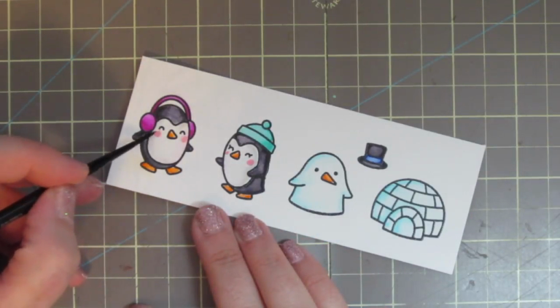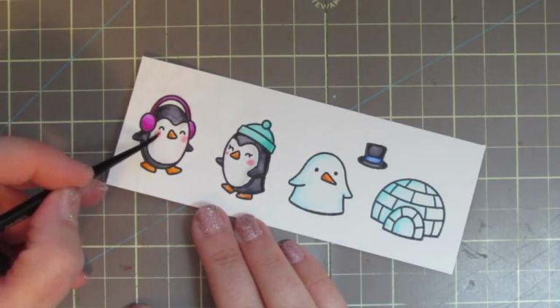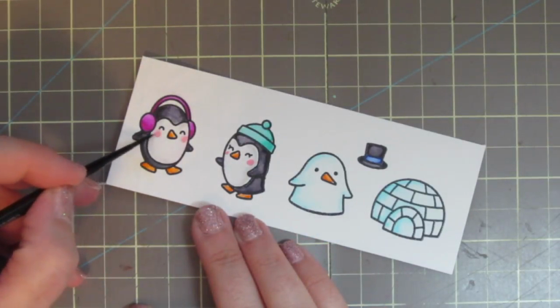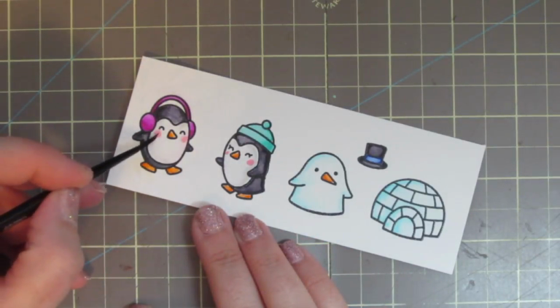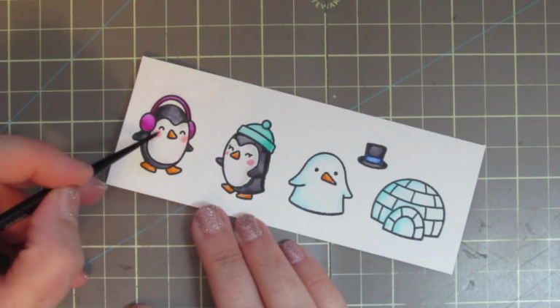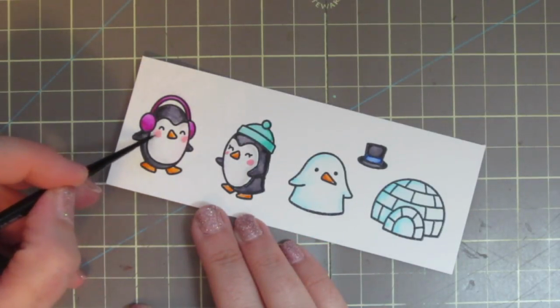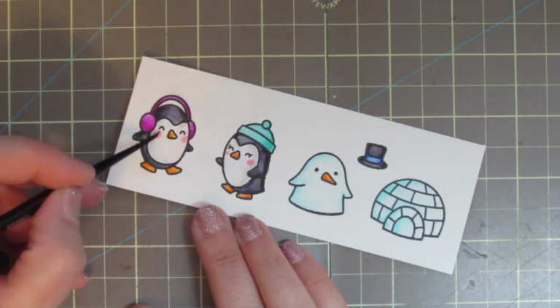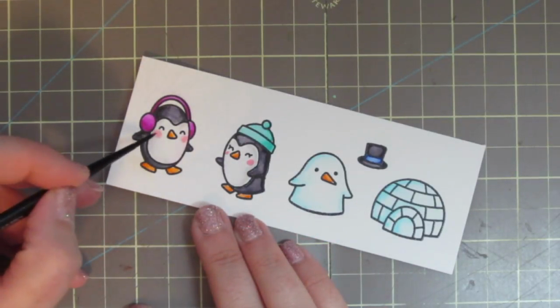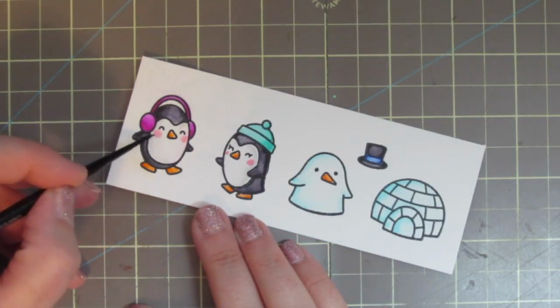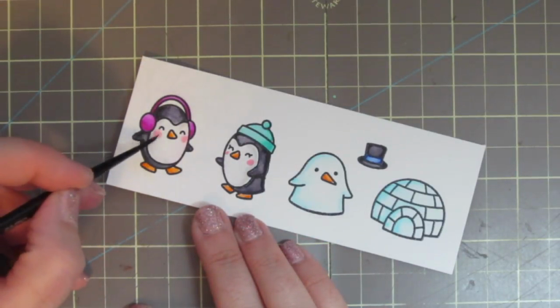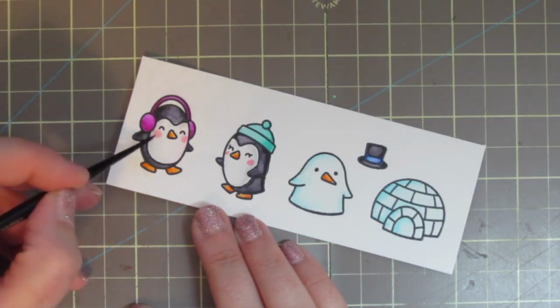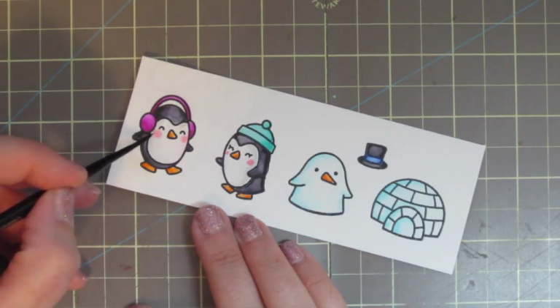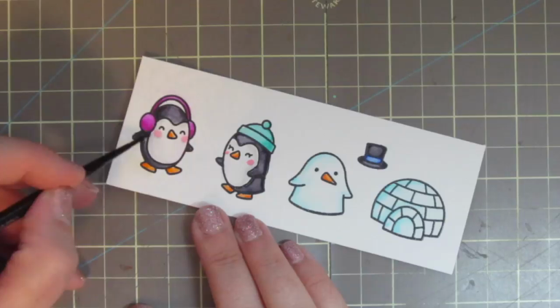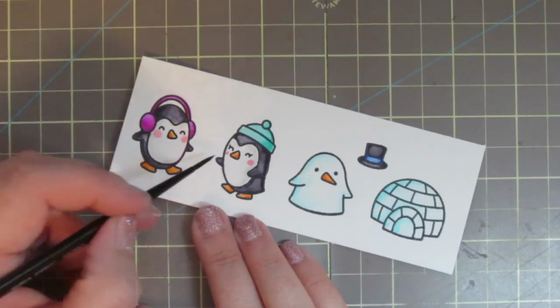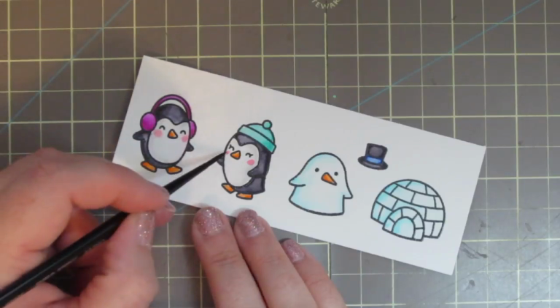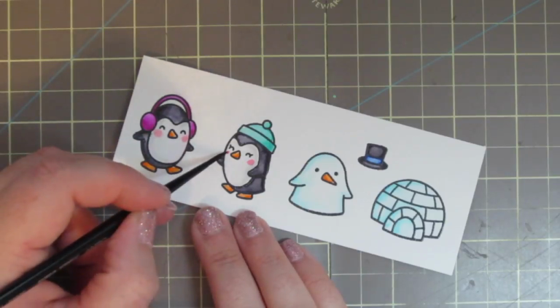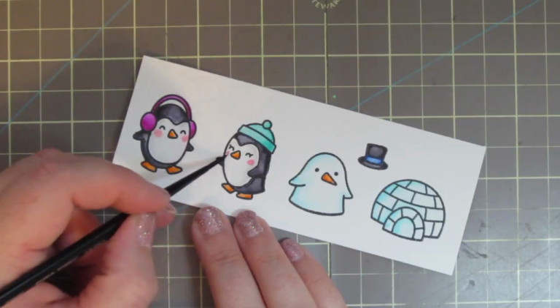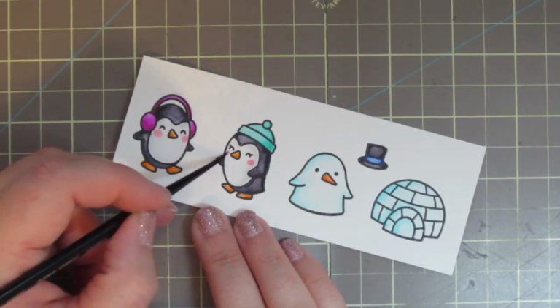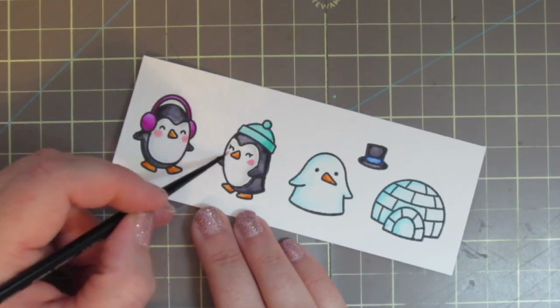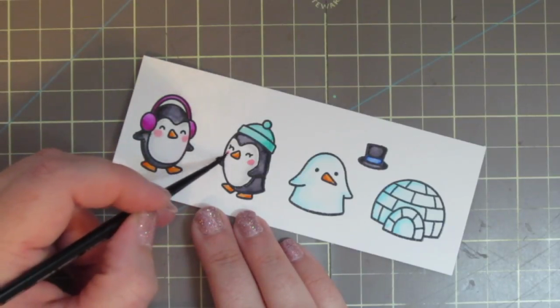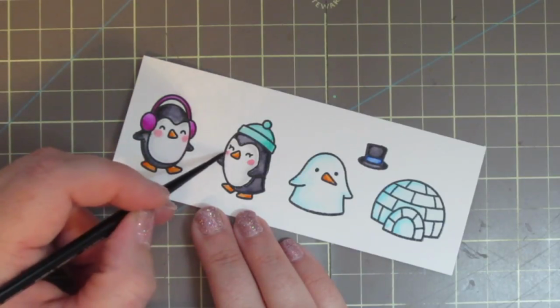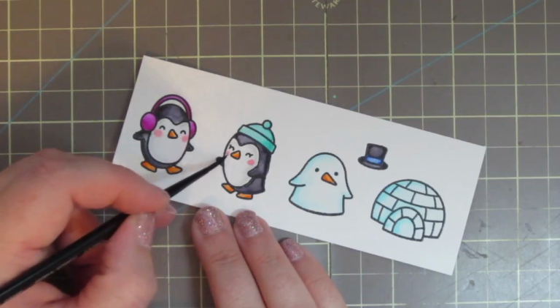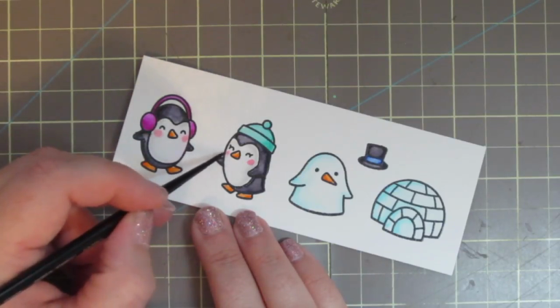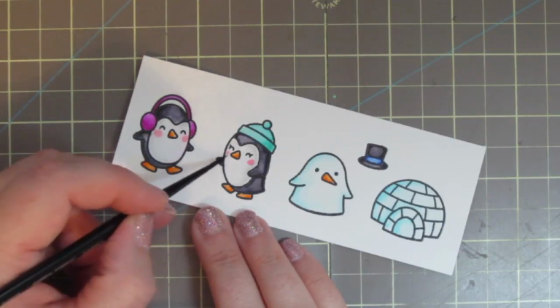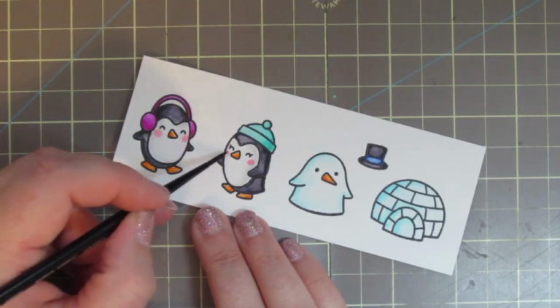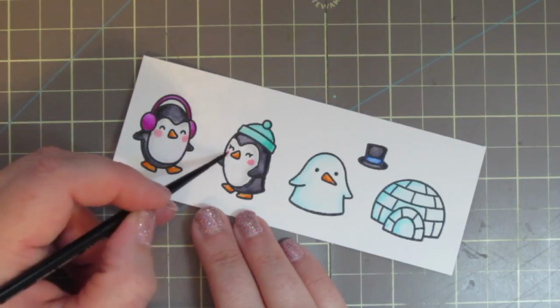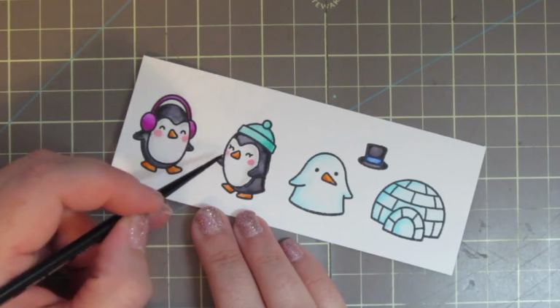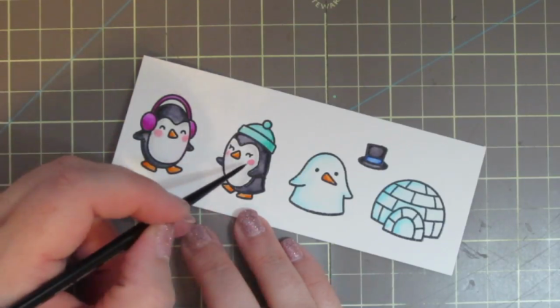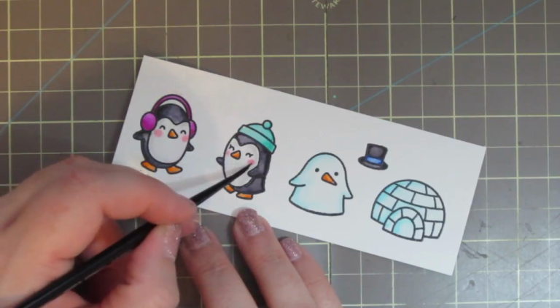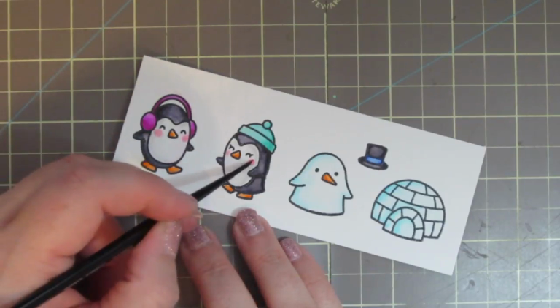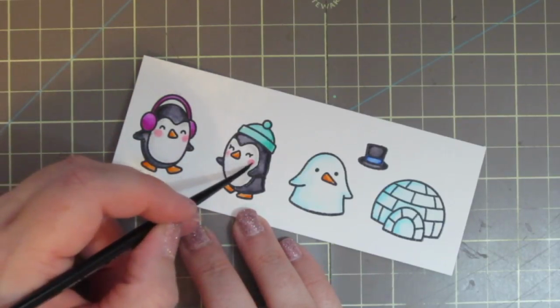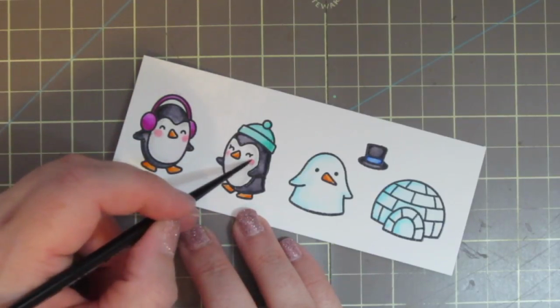I'll set them aside to dry for a little bit and then cut them out with the coordinating dies.